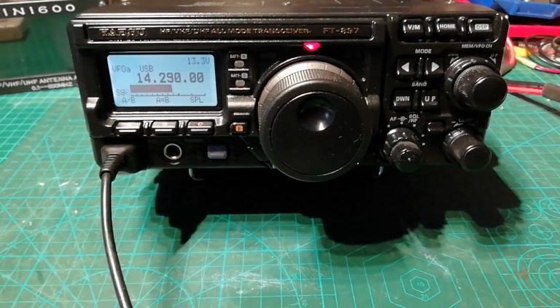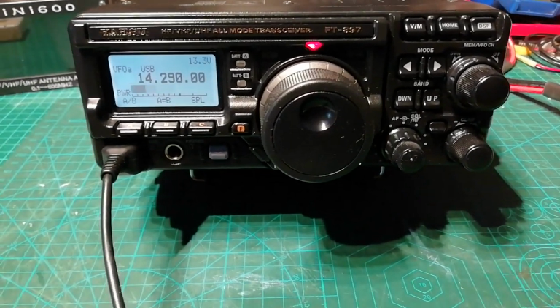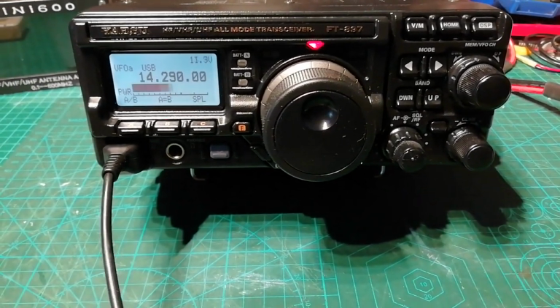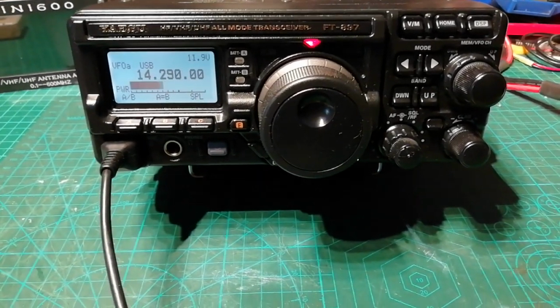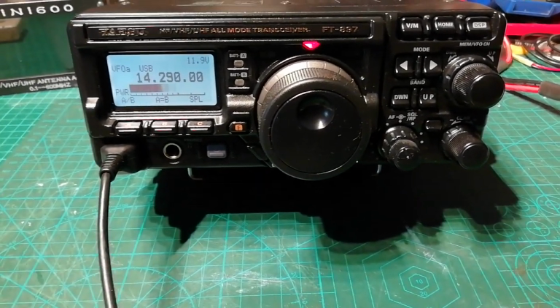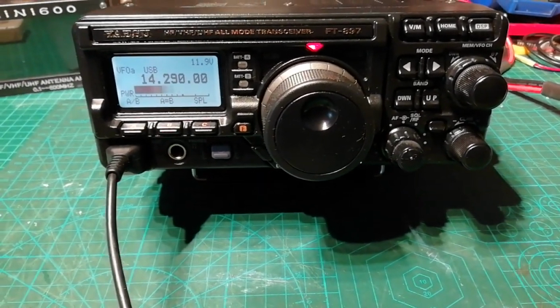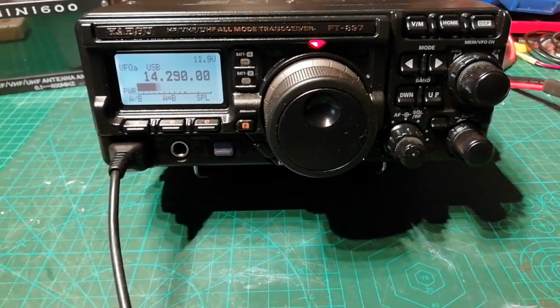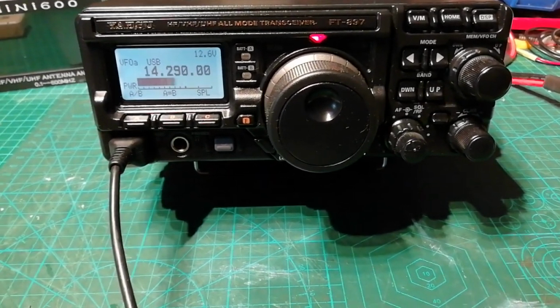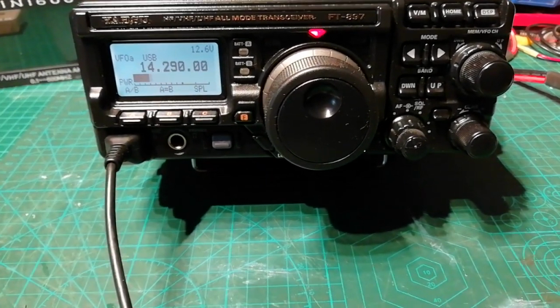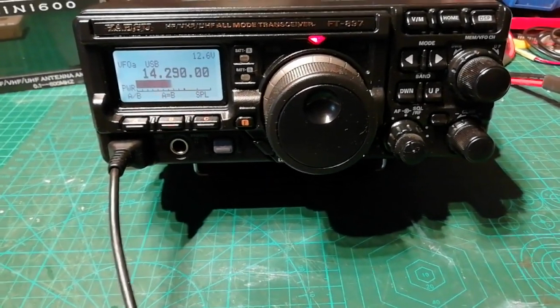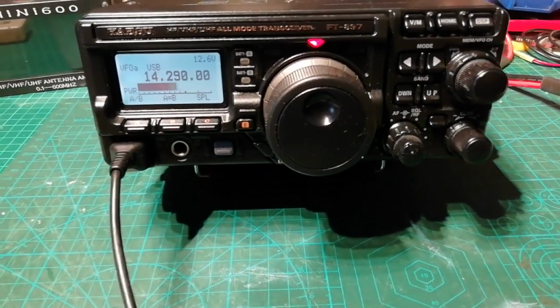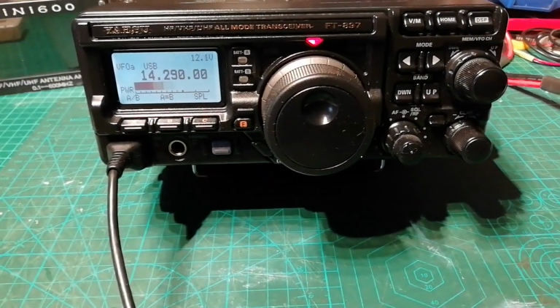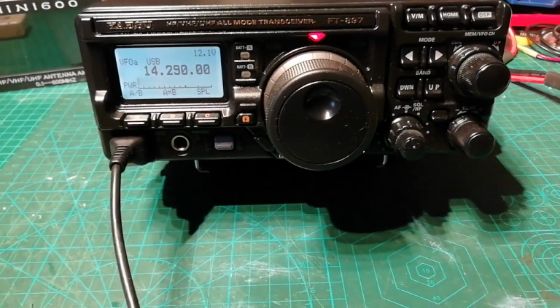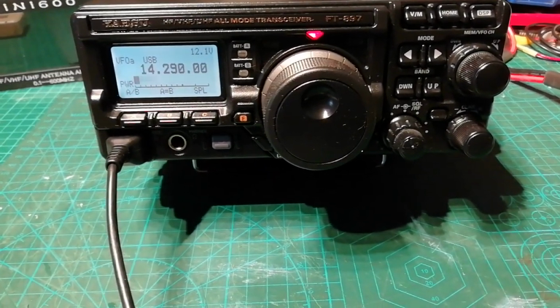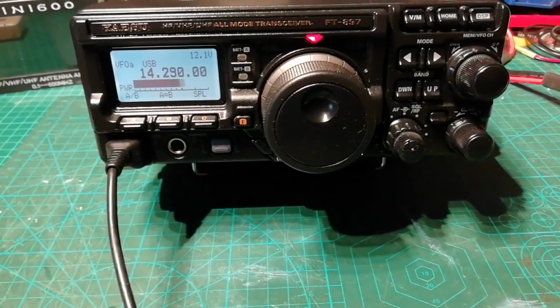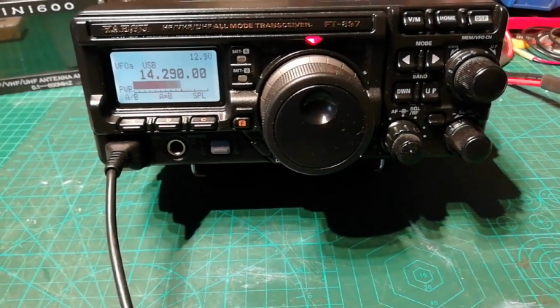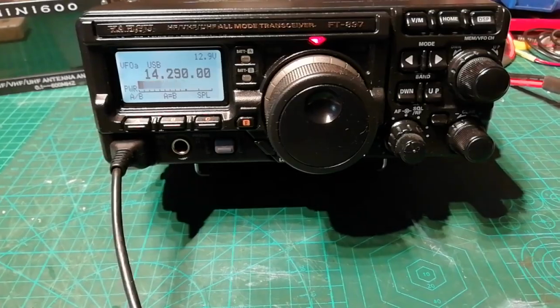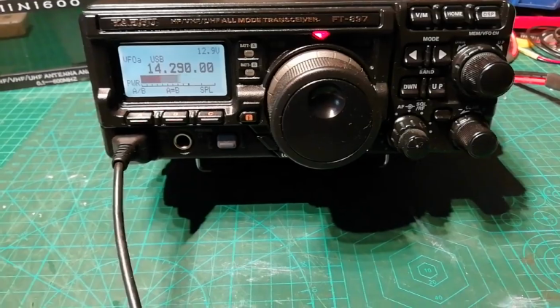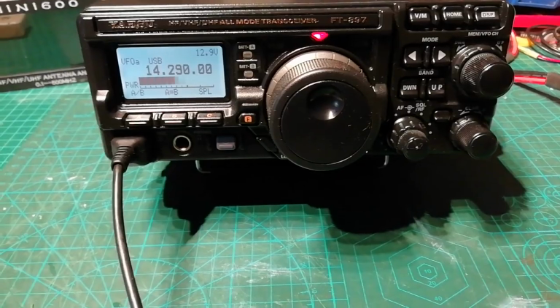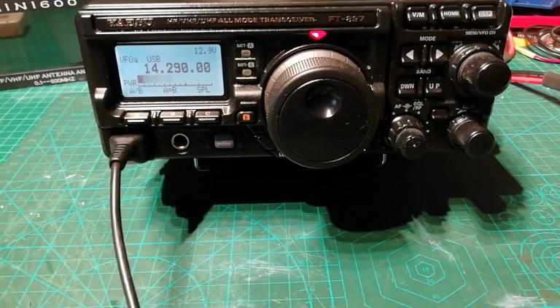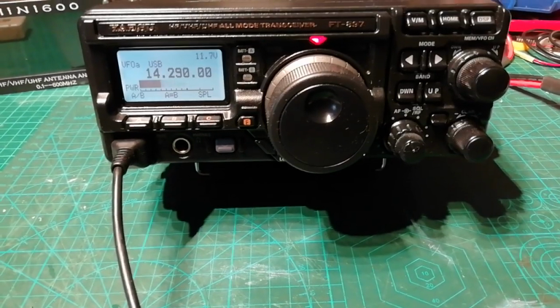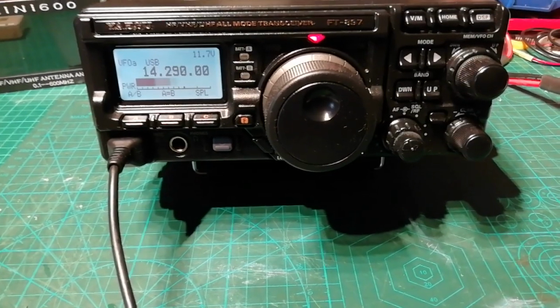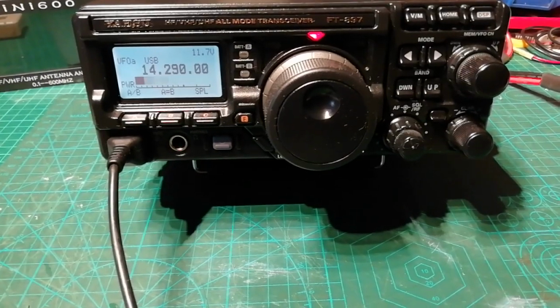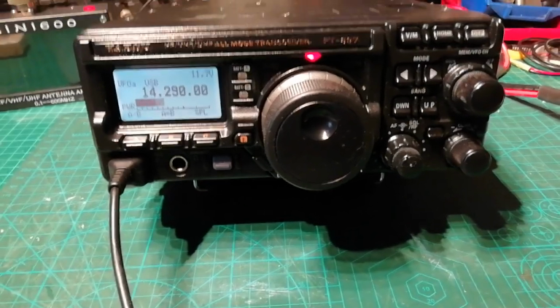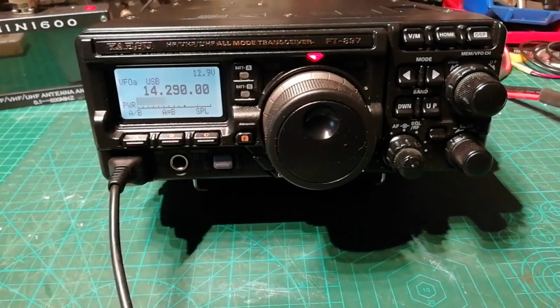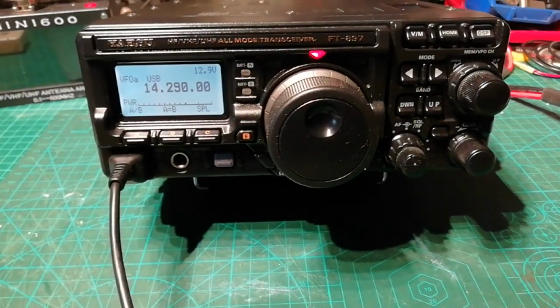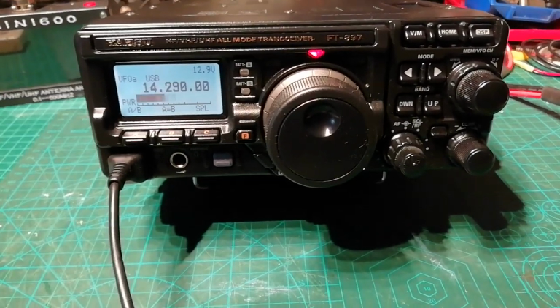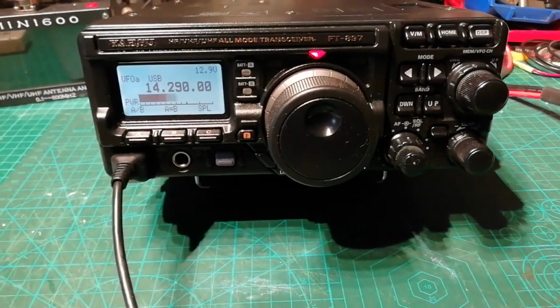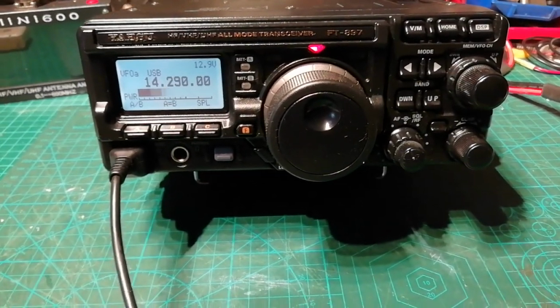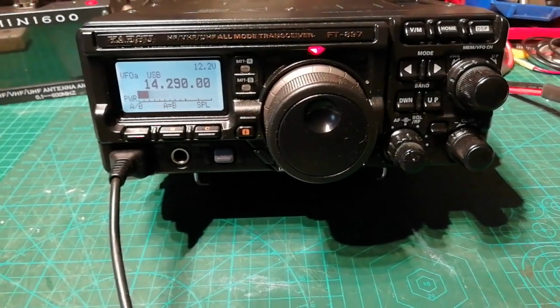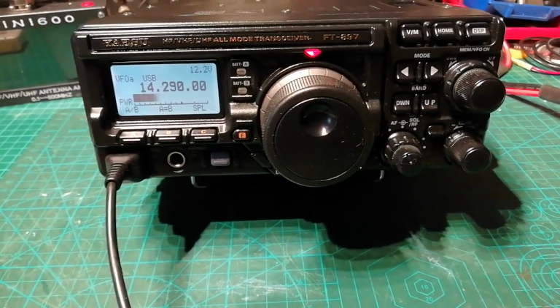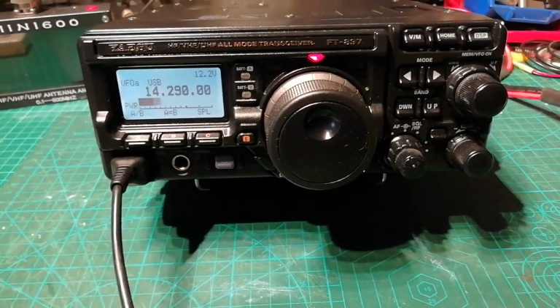Yeah, just a pity about the noise level. Alright, 7.3's, take care, I'll speak to you soon. M1APC now clear.